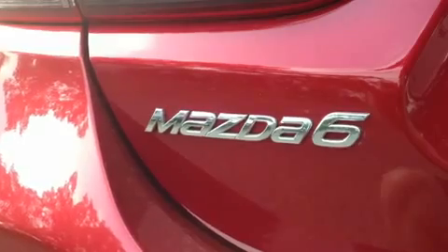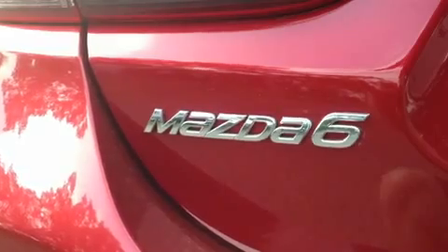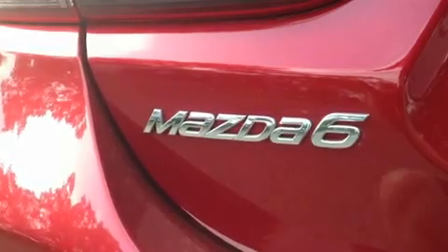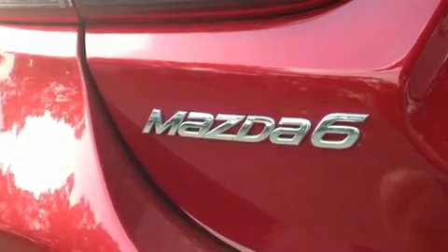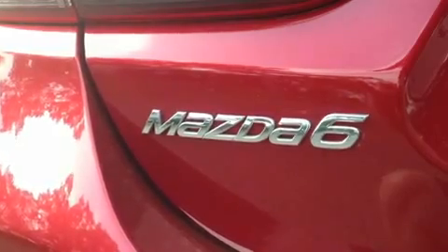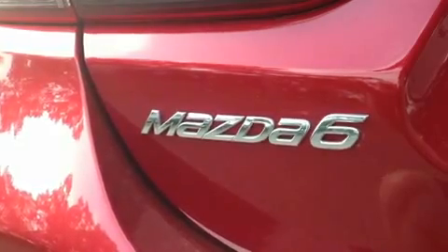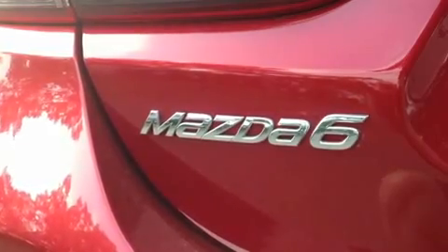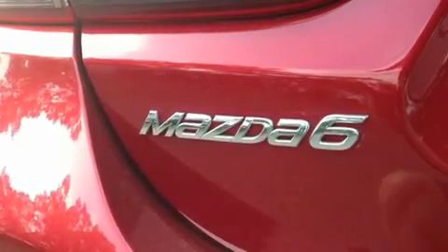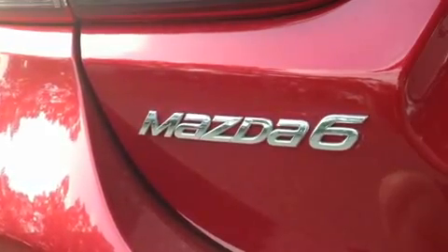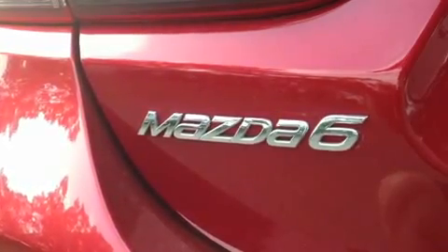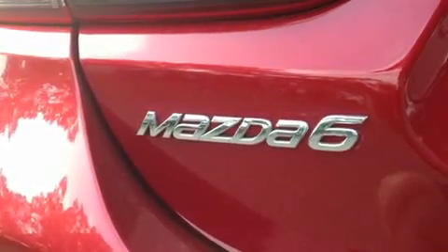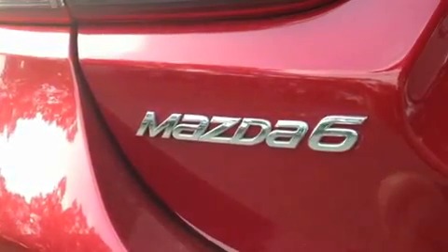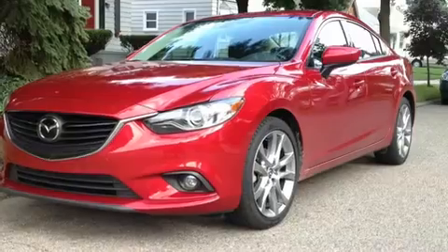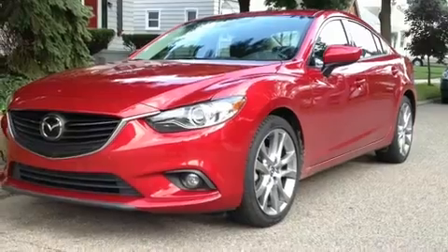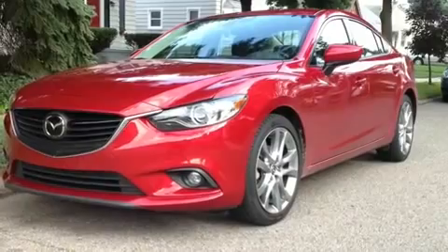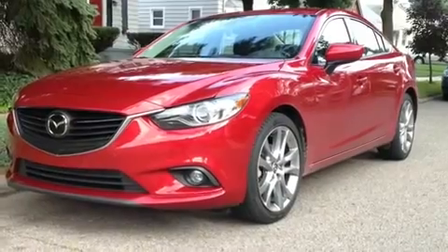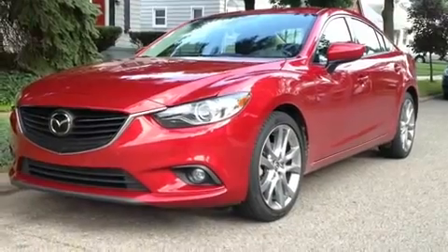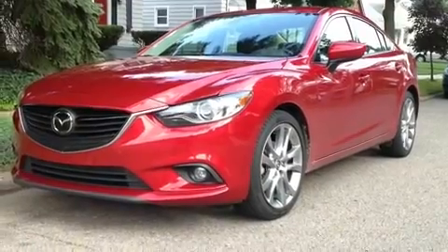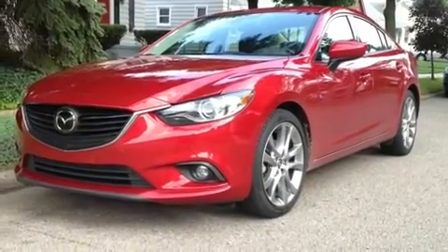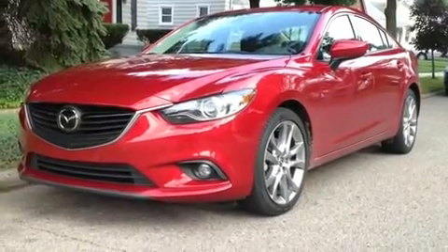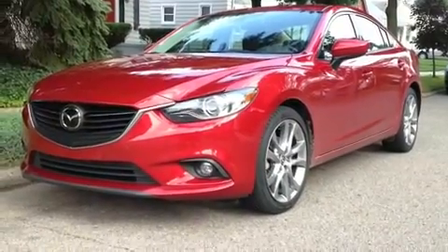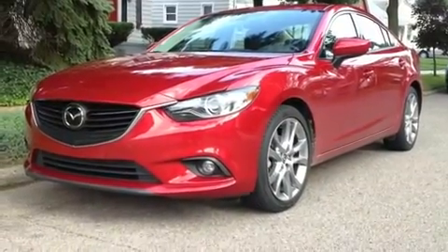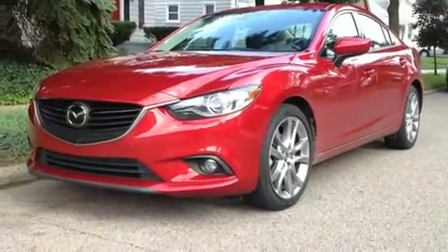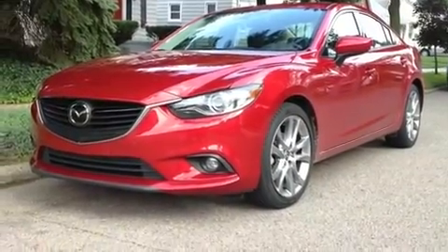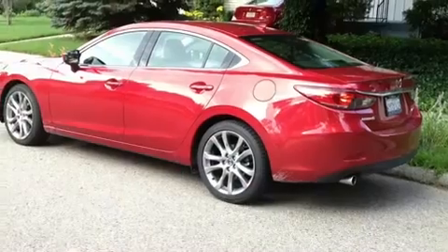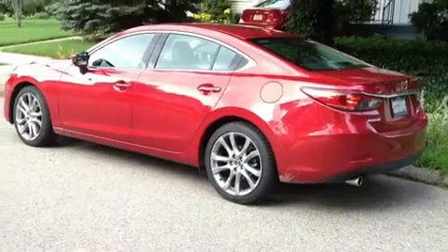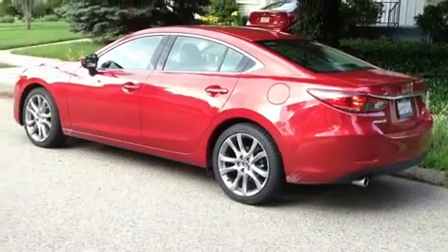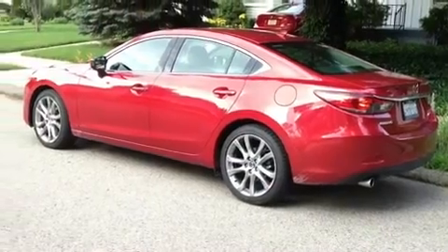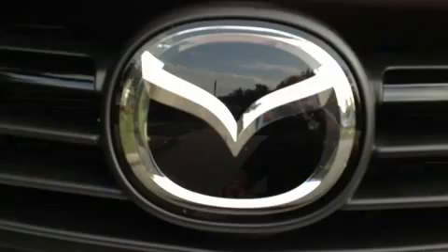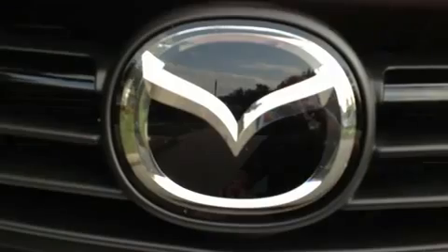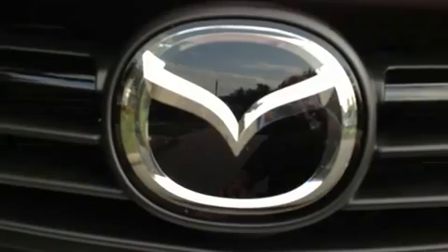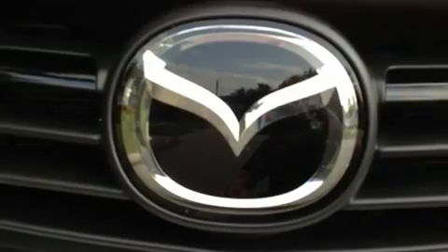Those shortcomings notwithstanding, the 2014 Mazda 6 is a winner. It's great looking, great fun, and a great value.